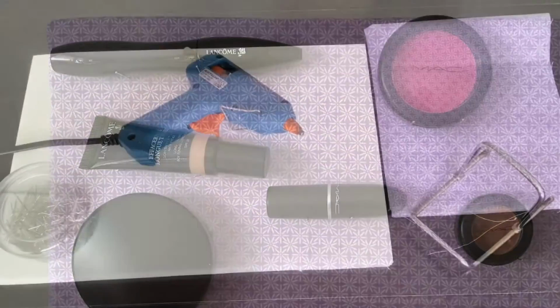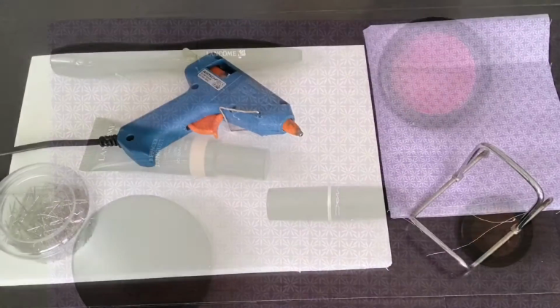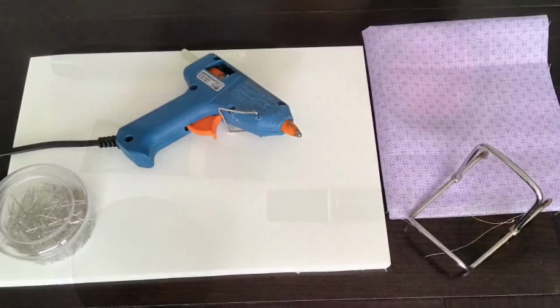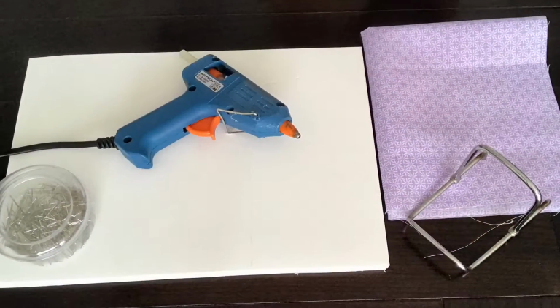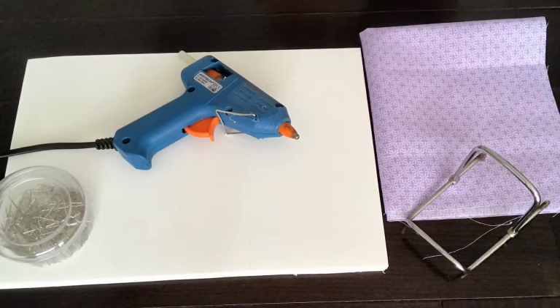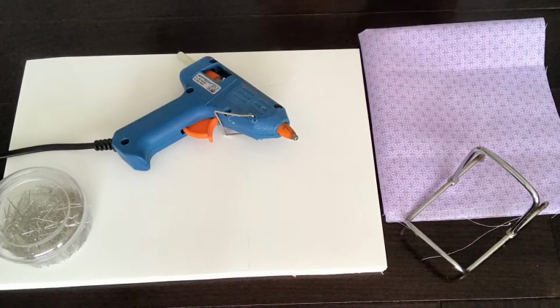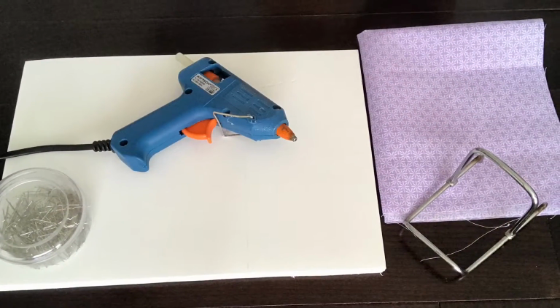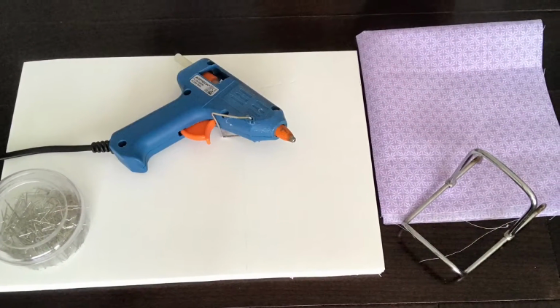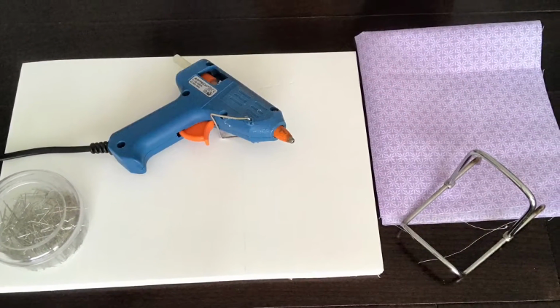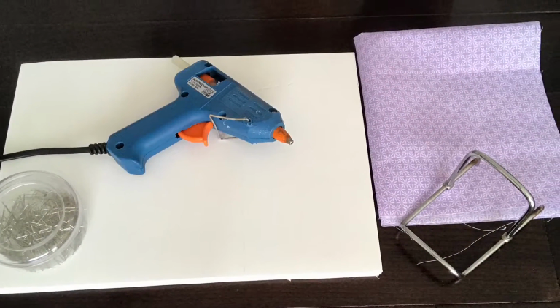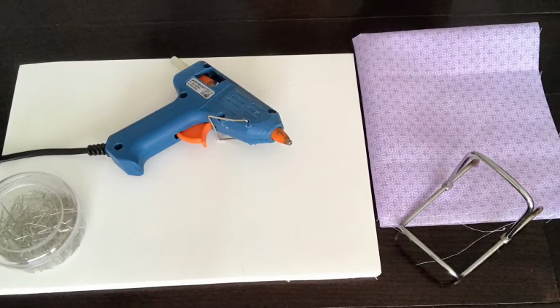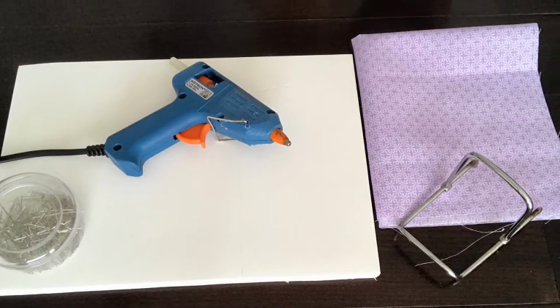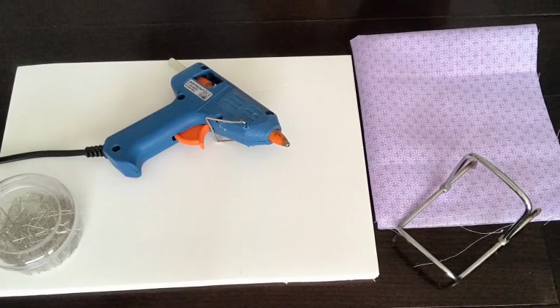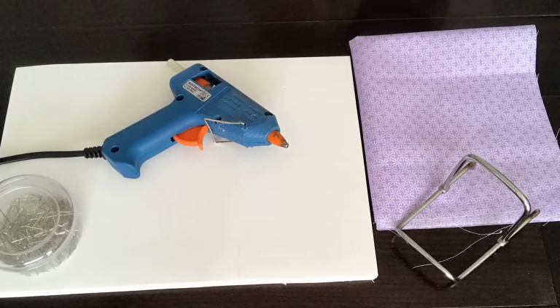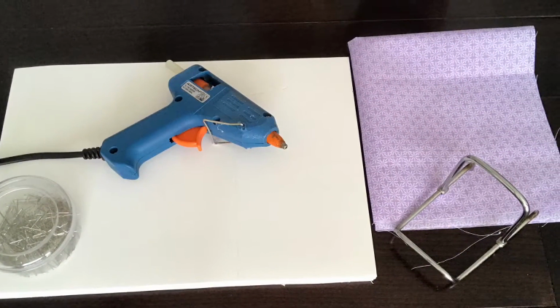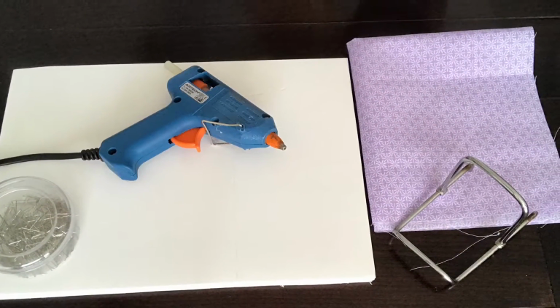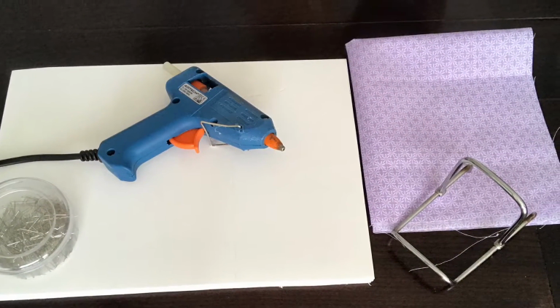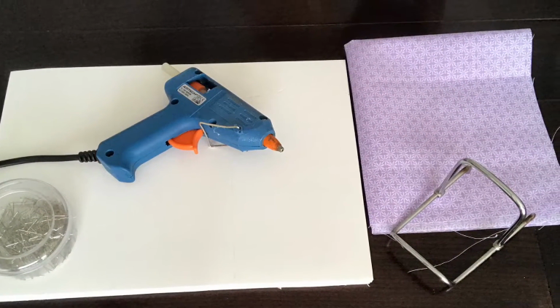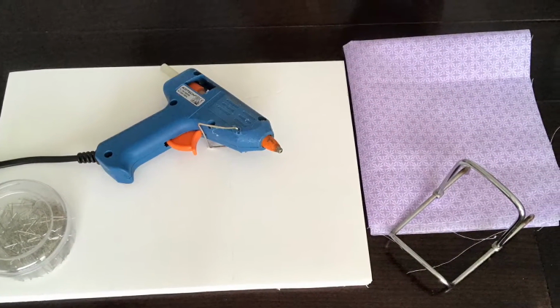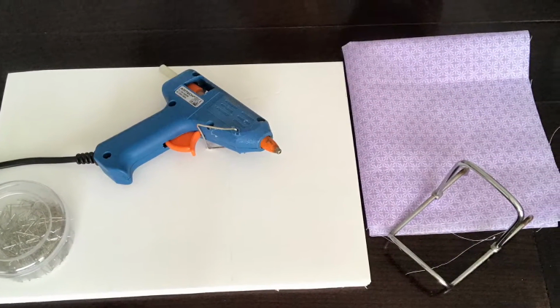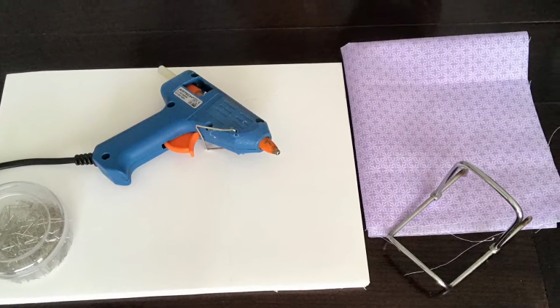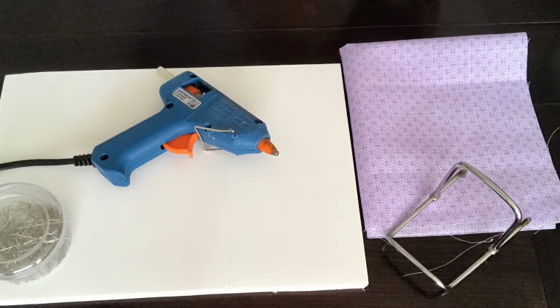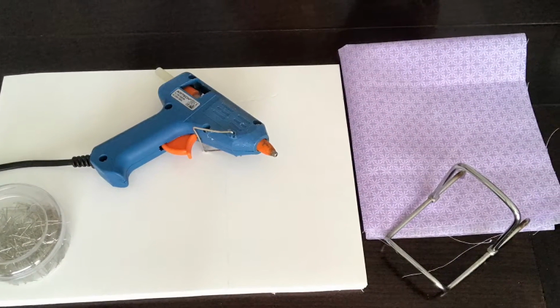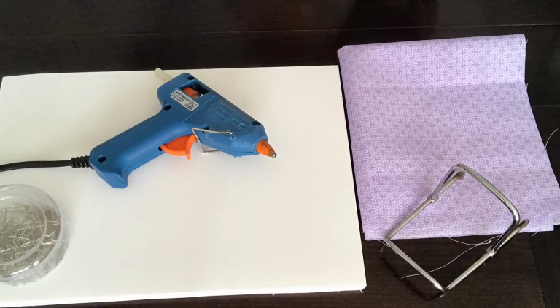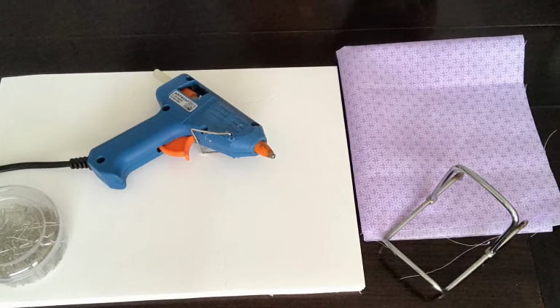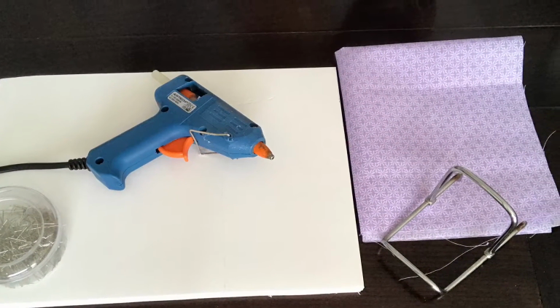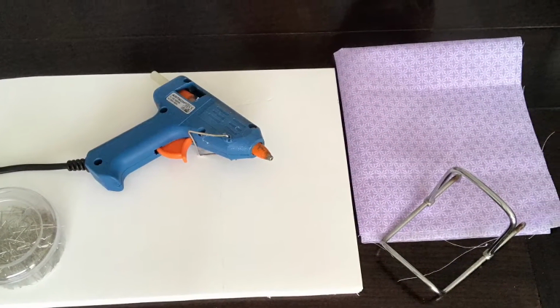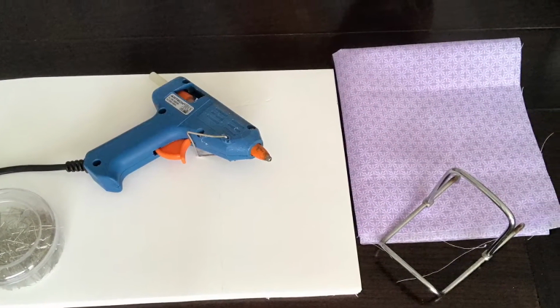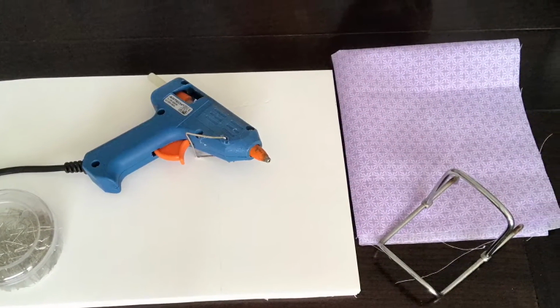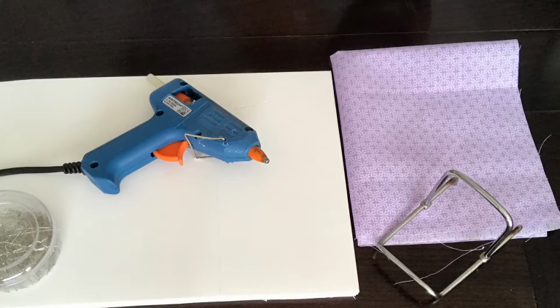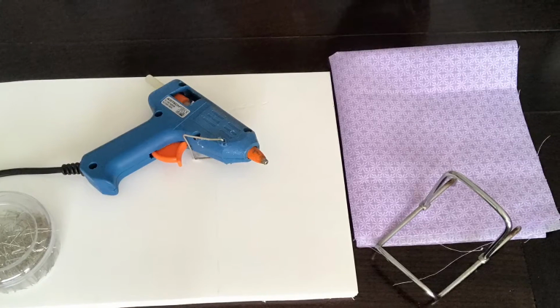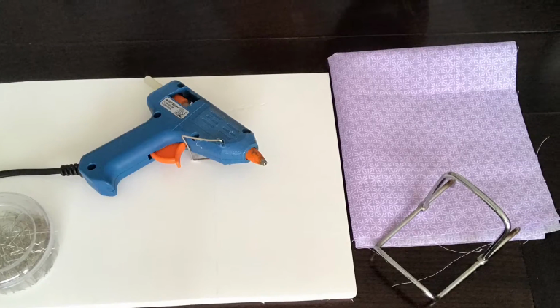For this you are going to need a foam board, a piece of fabric, a hot glue gun, shrimp inks and a frame stand.